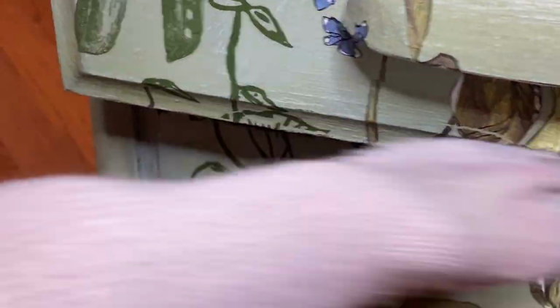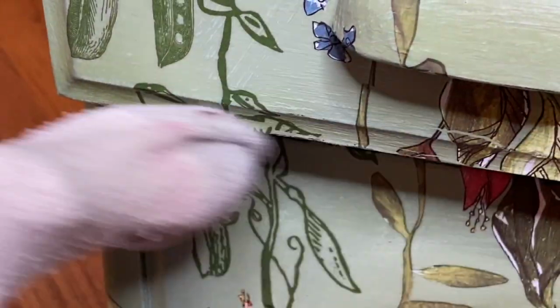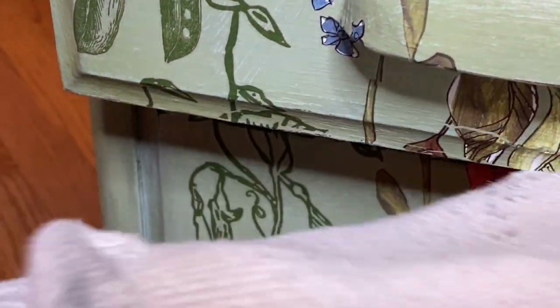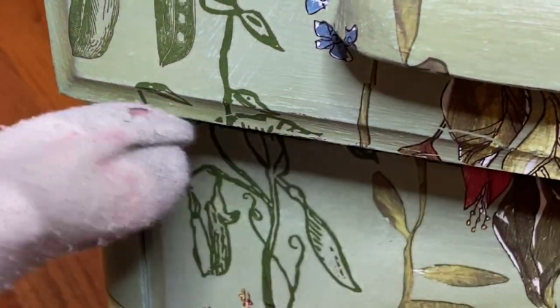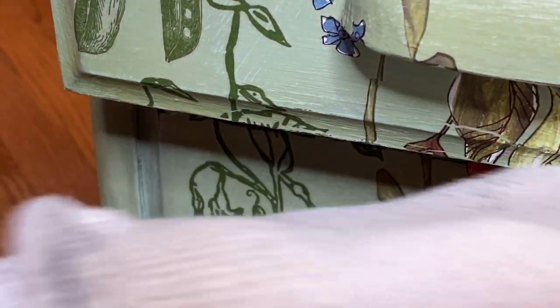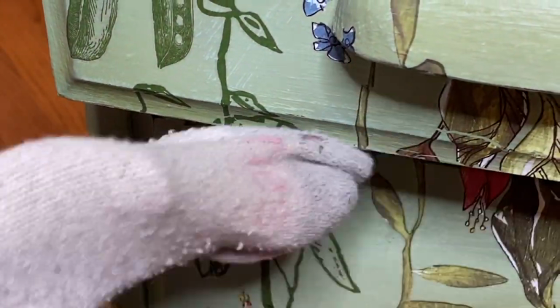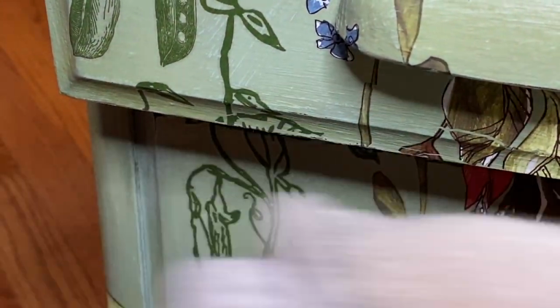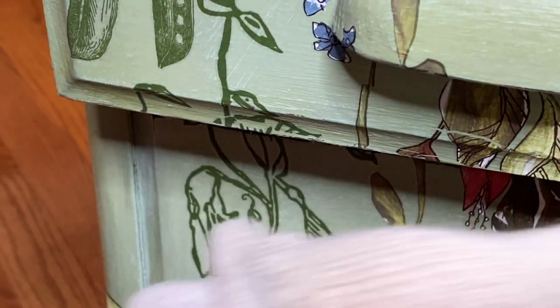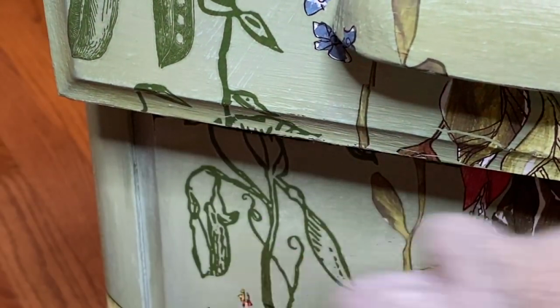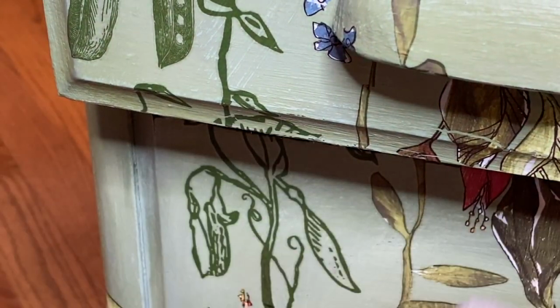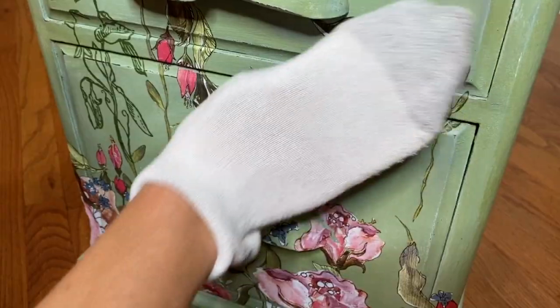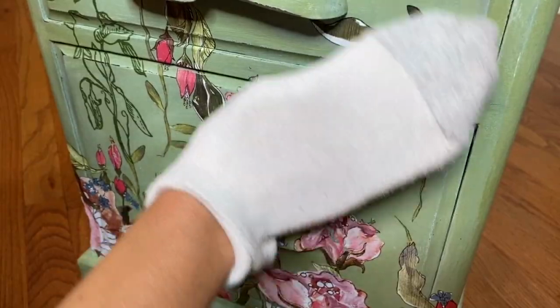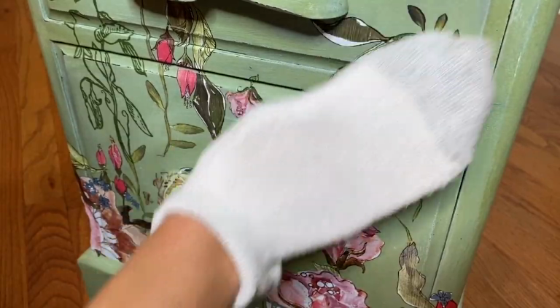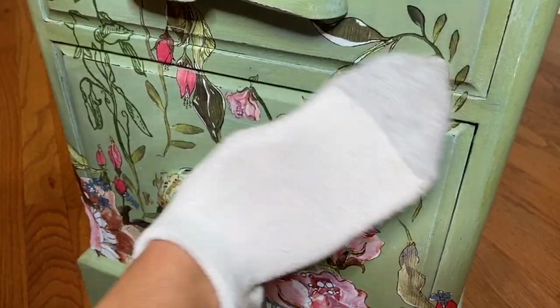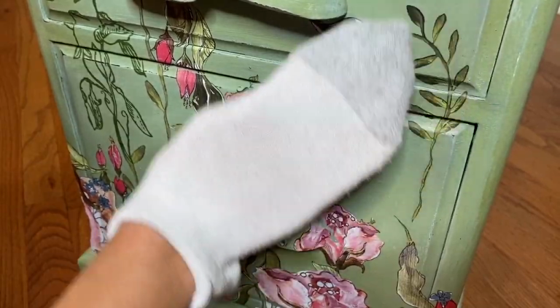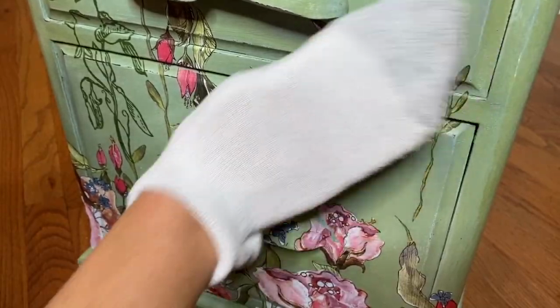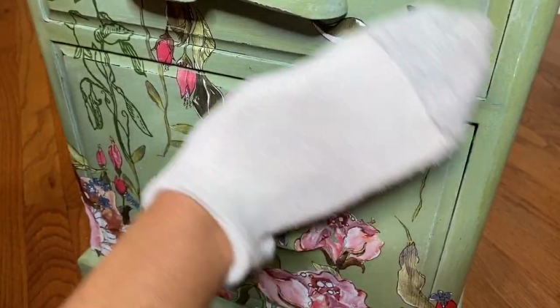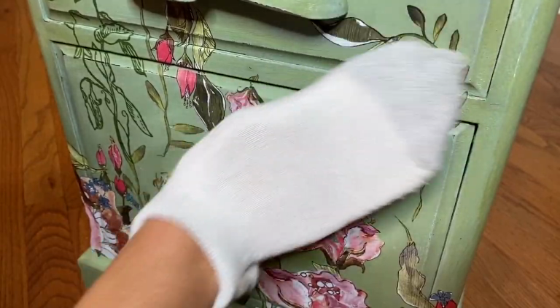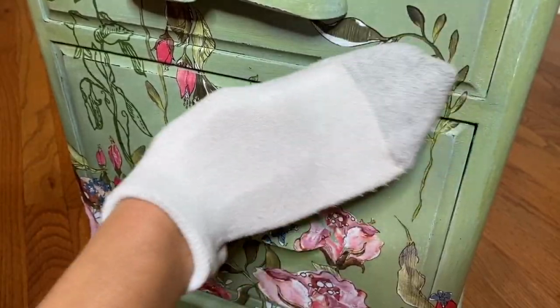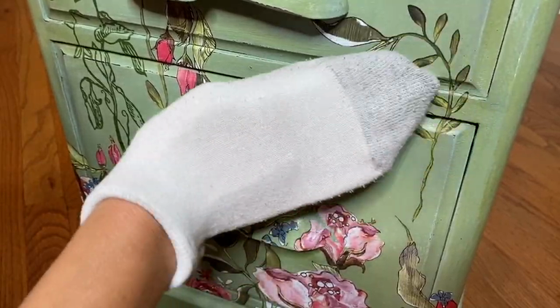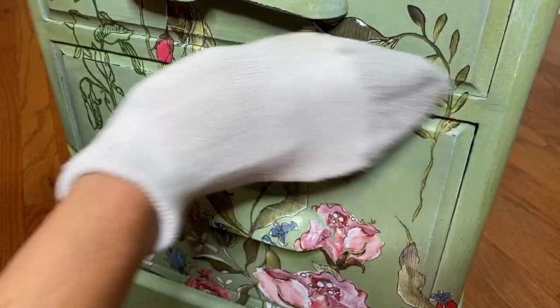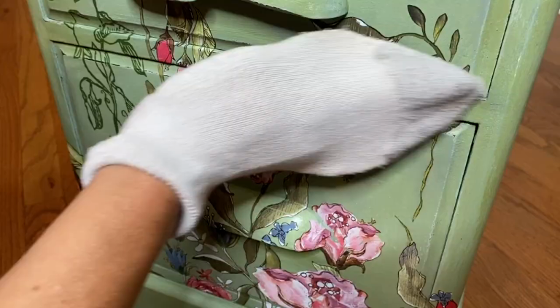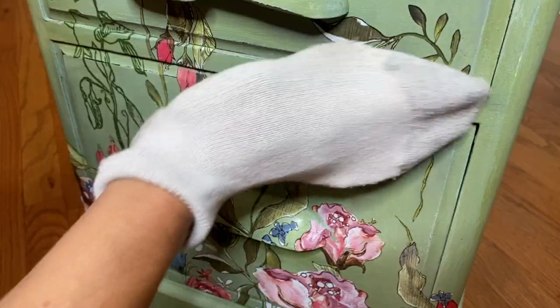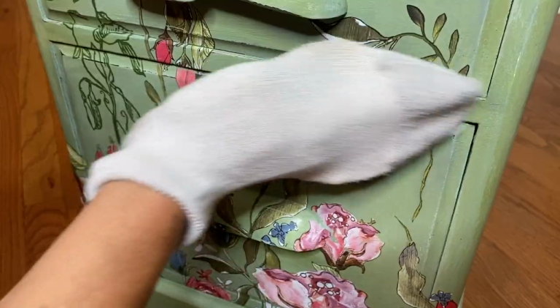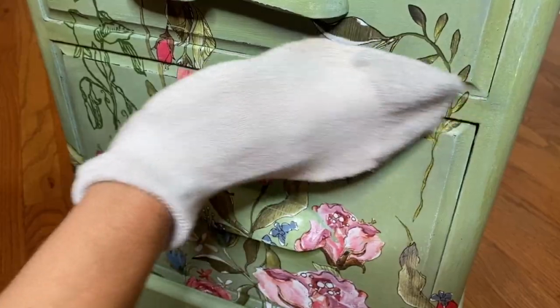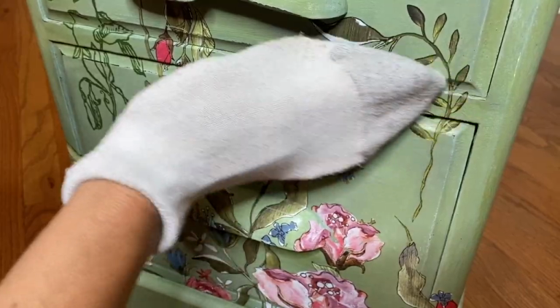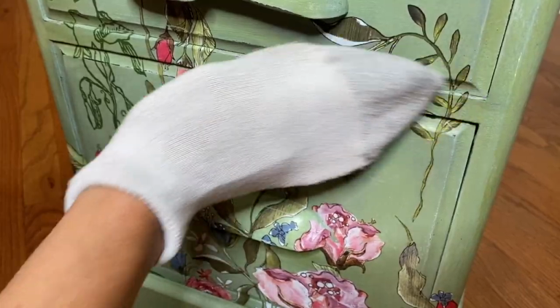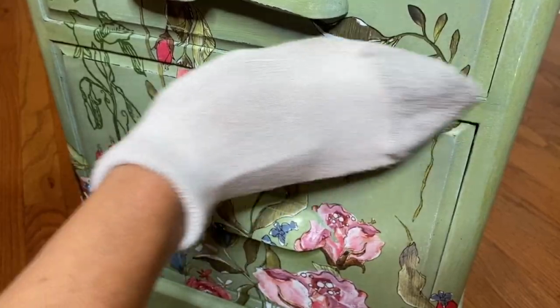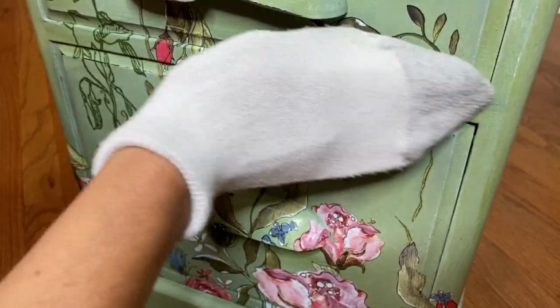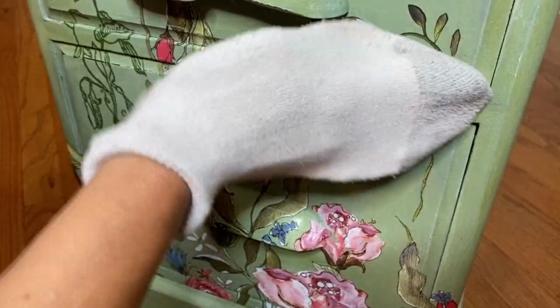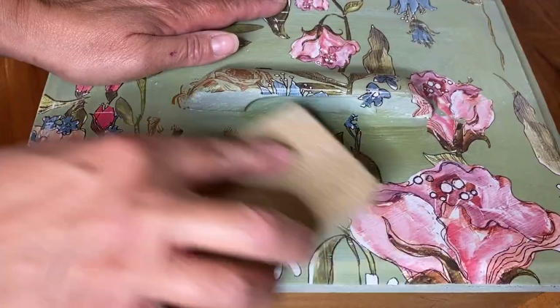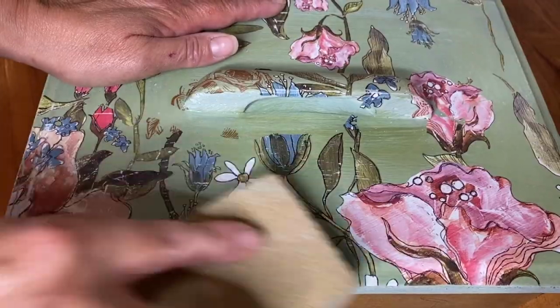Don't skip this step — go back and burnish your transfer. I use a clean sock; it really helps that transfer adhere.